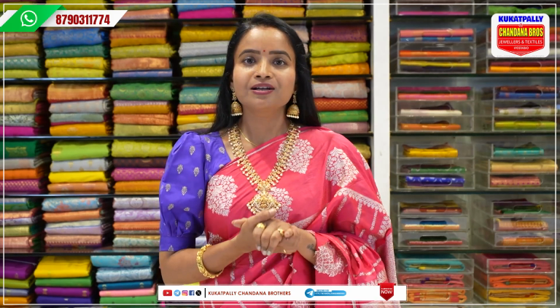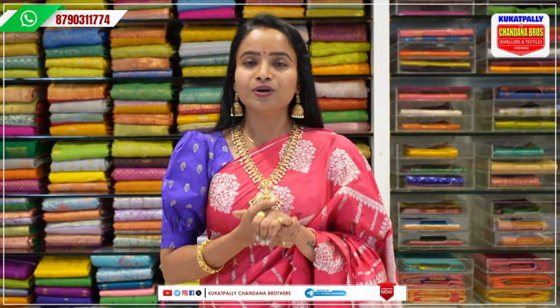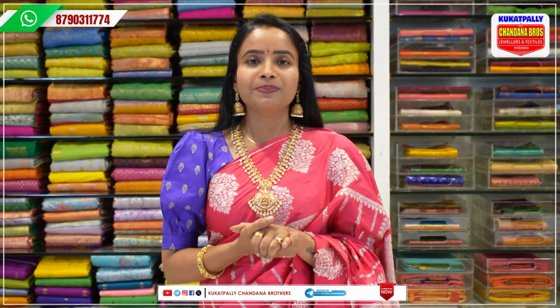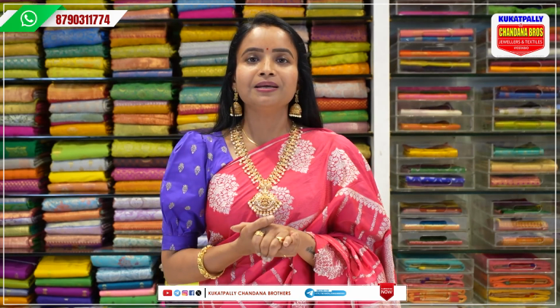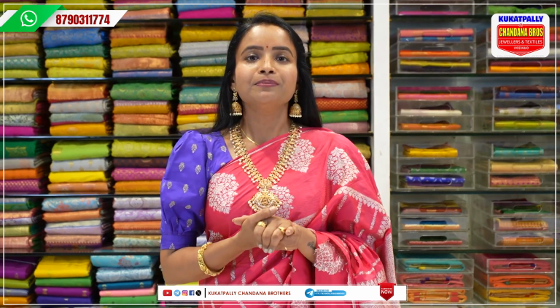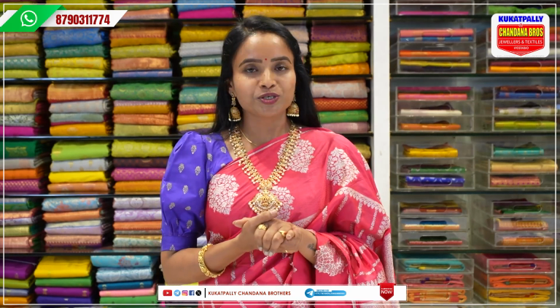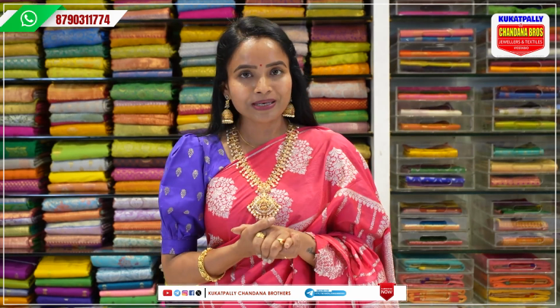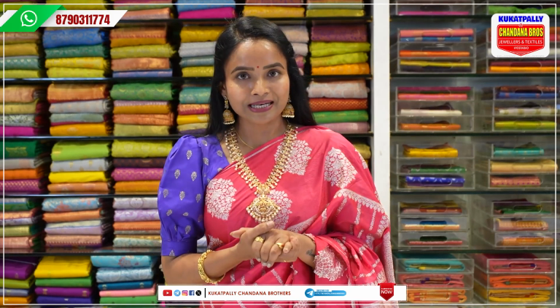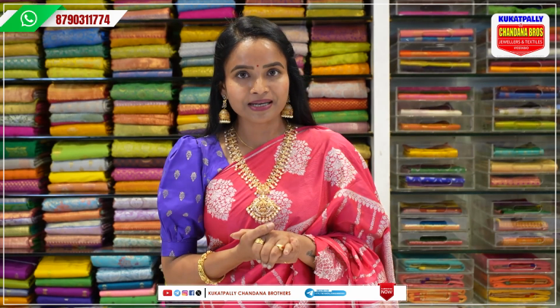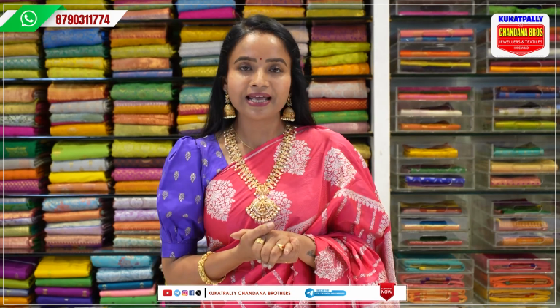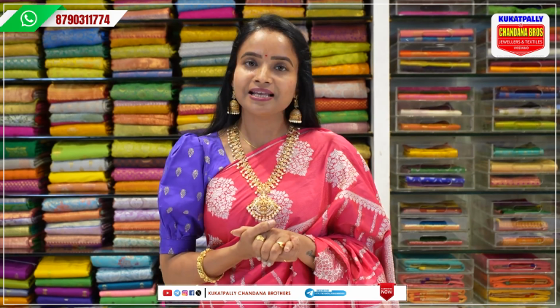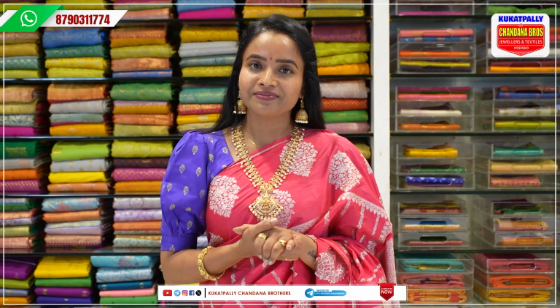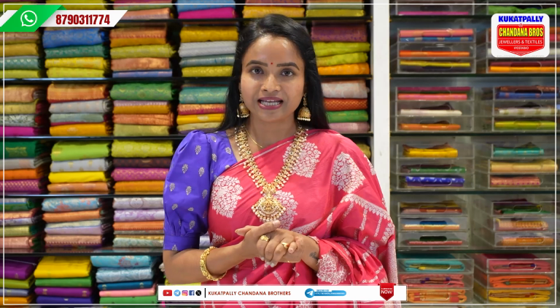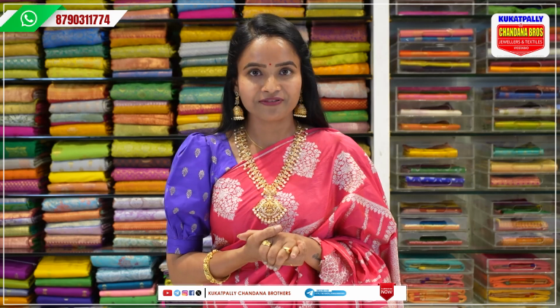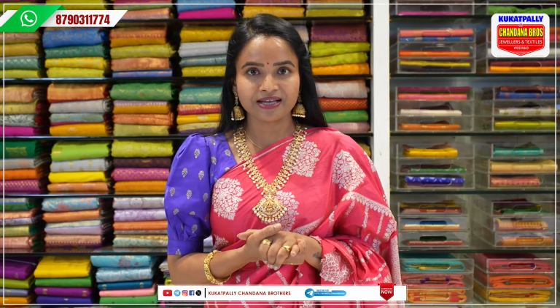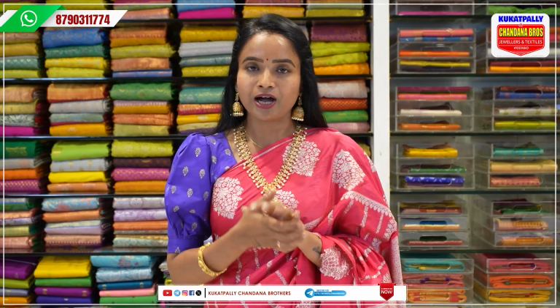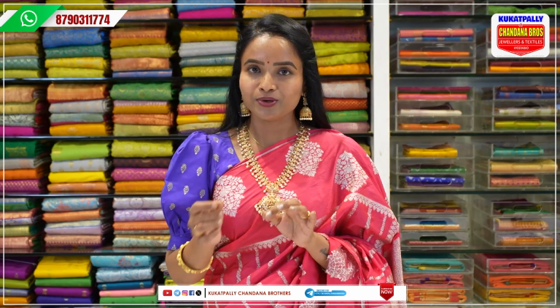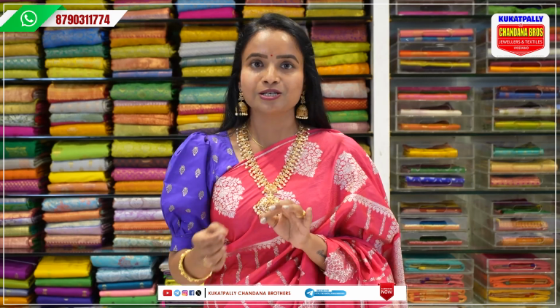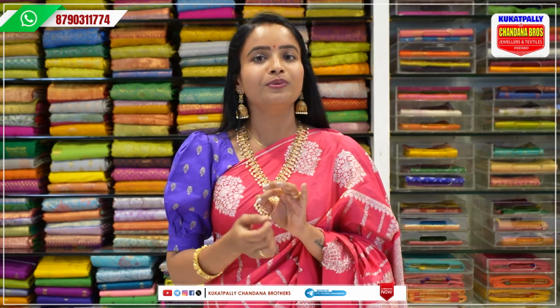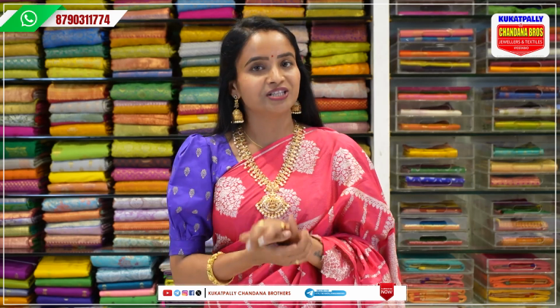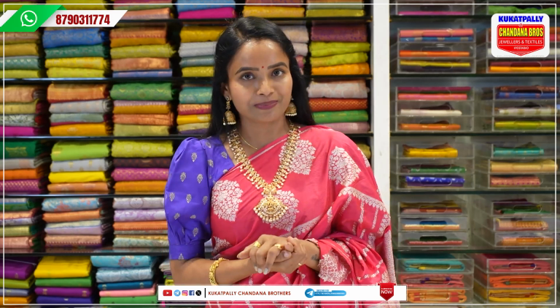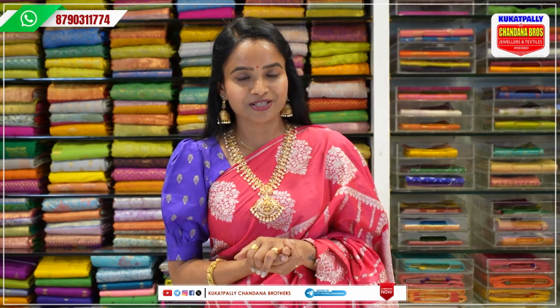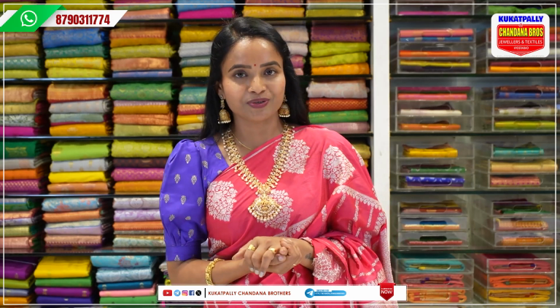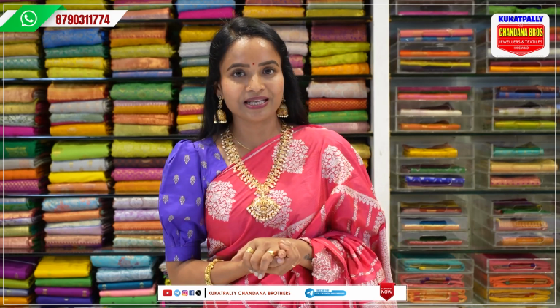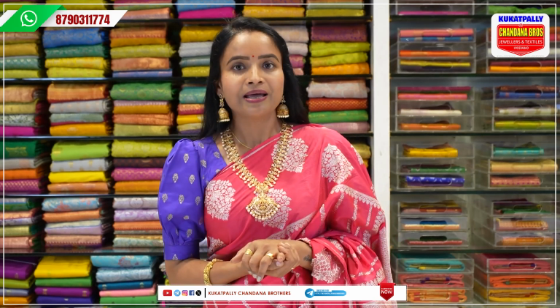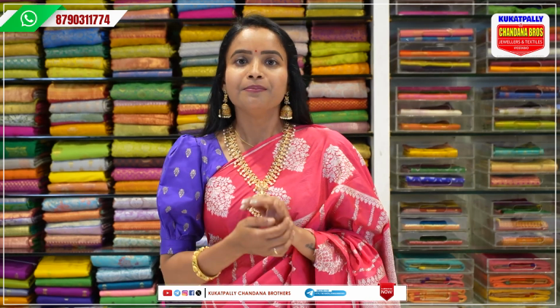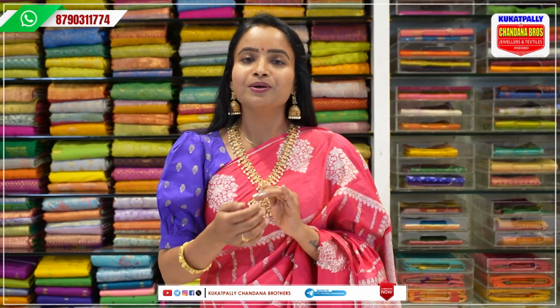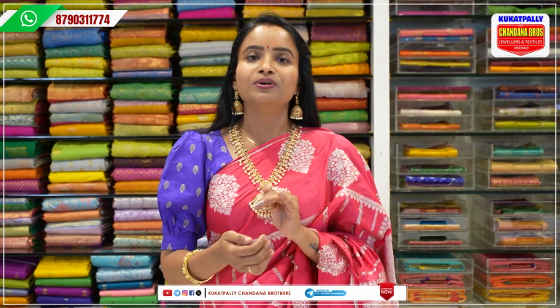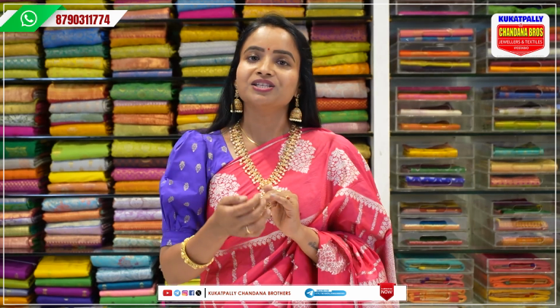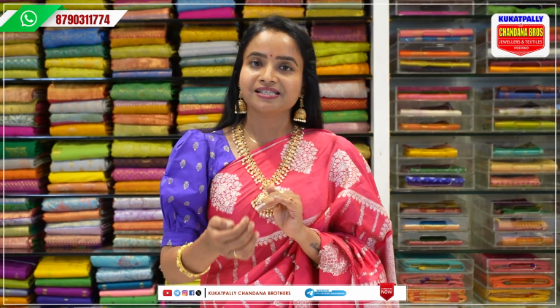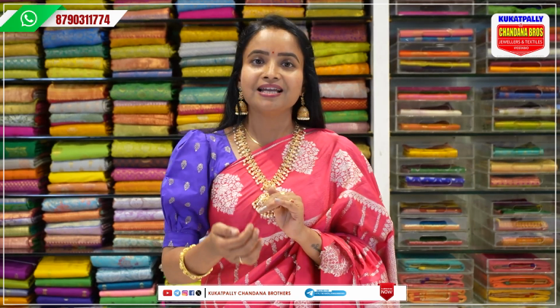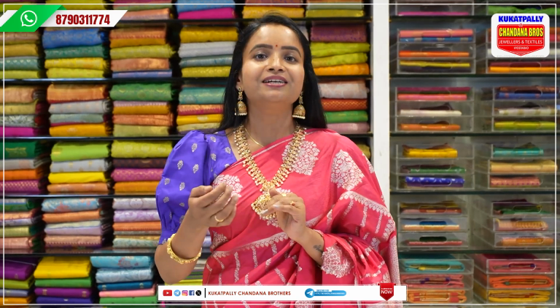Kukatpally Metro Pillar No. A735, opposite Chandana Brothers. I'm going to show you shoes here.